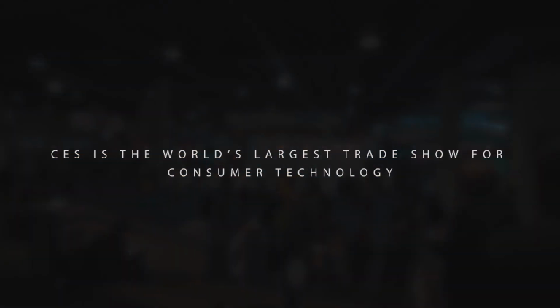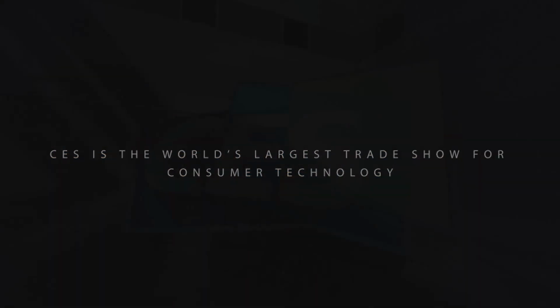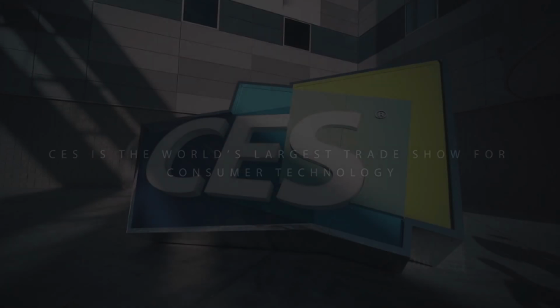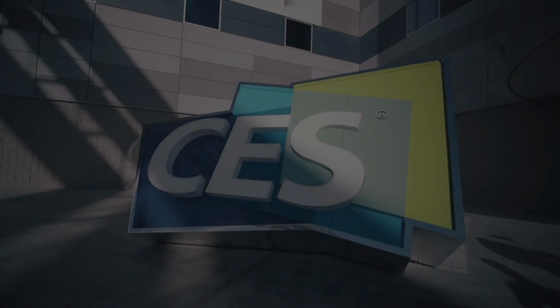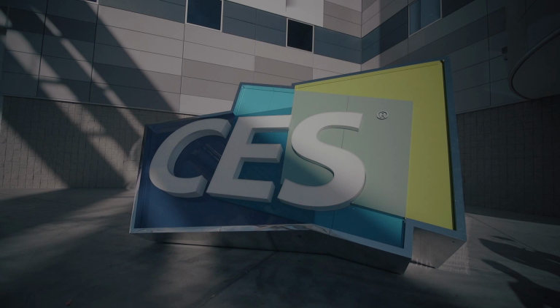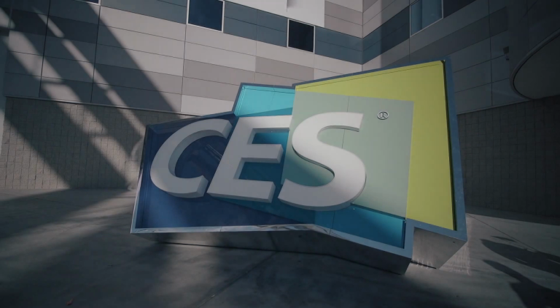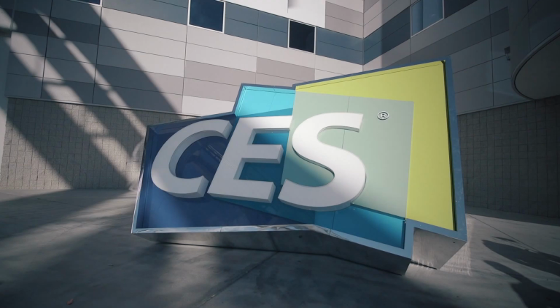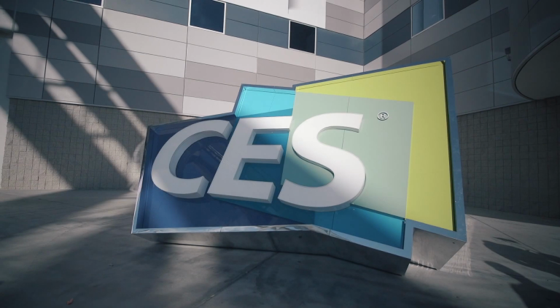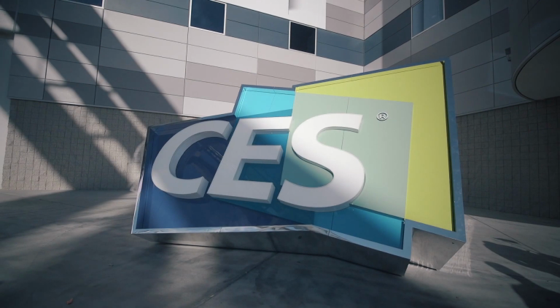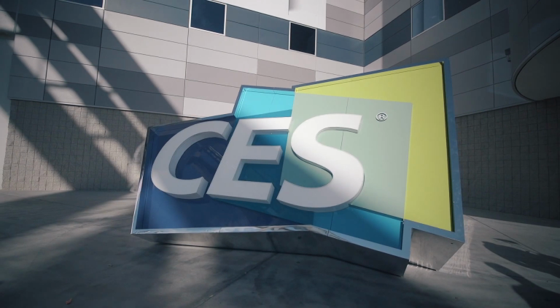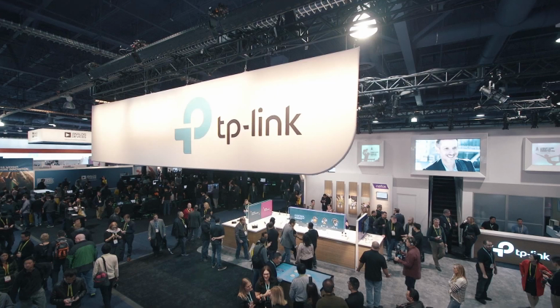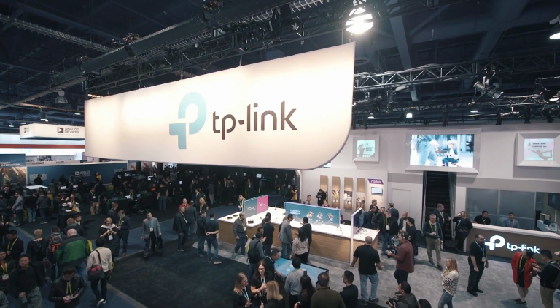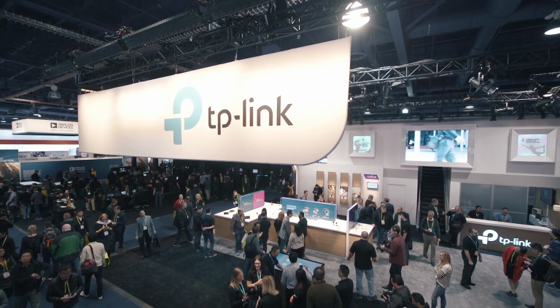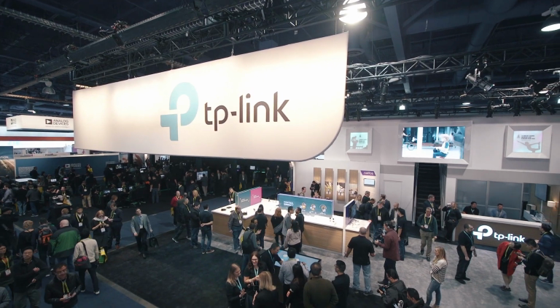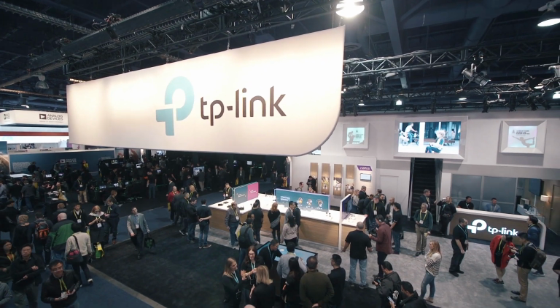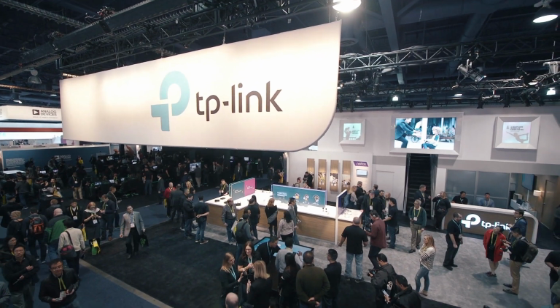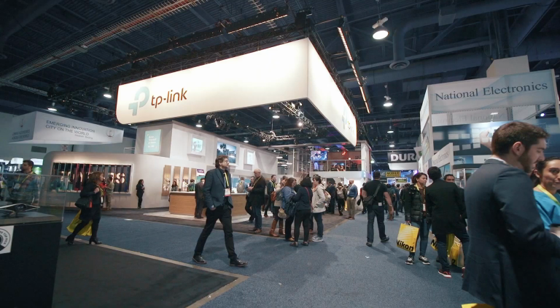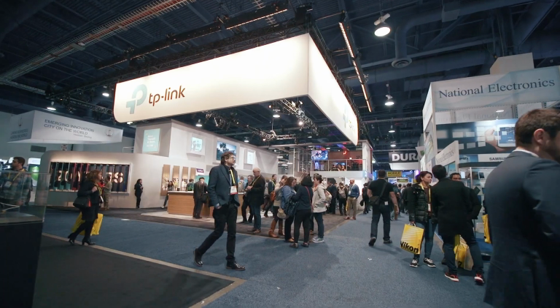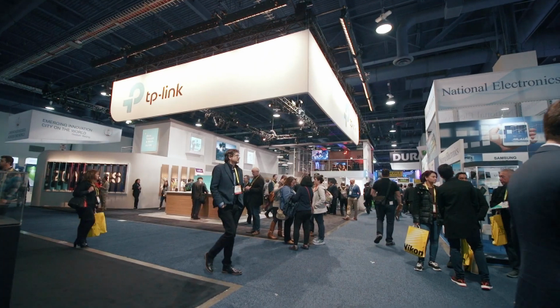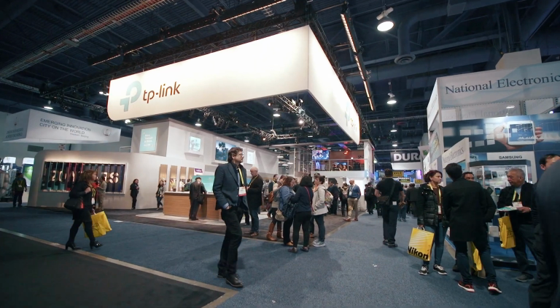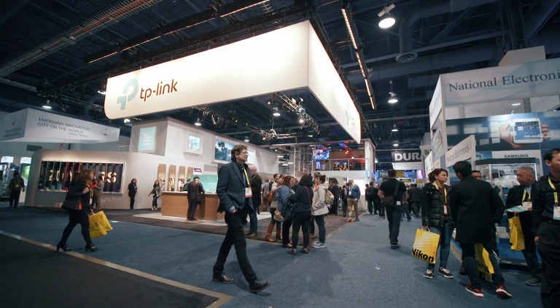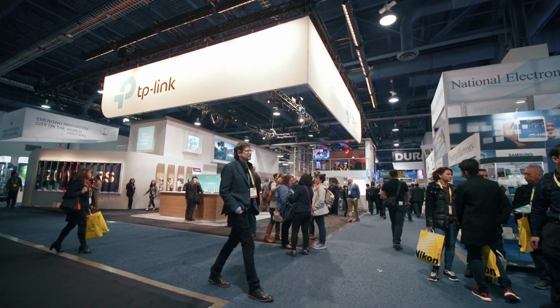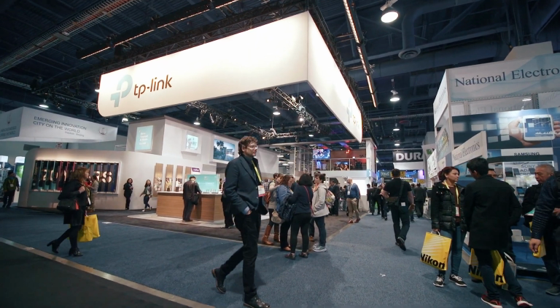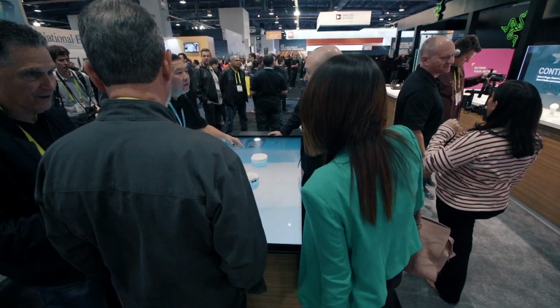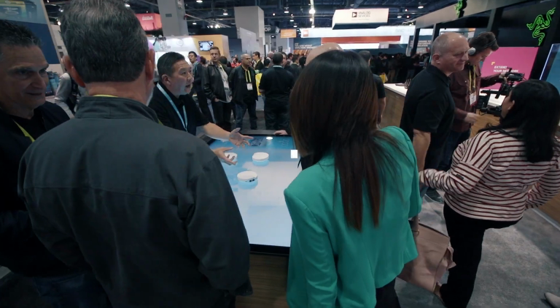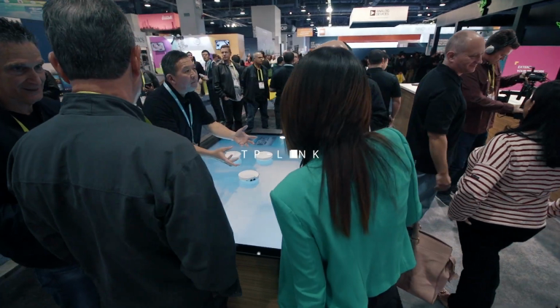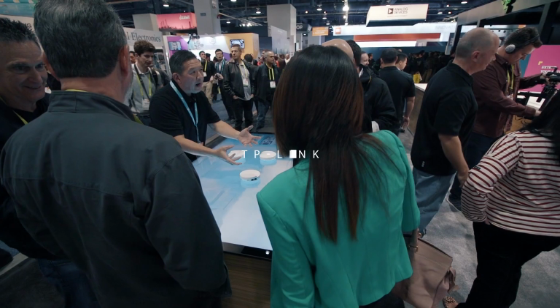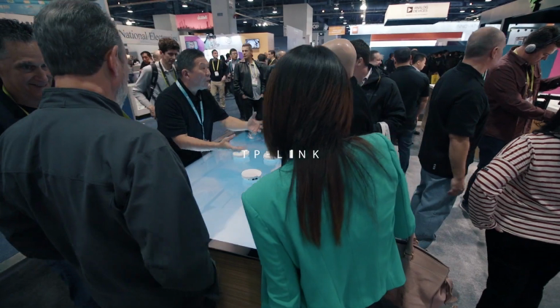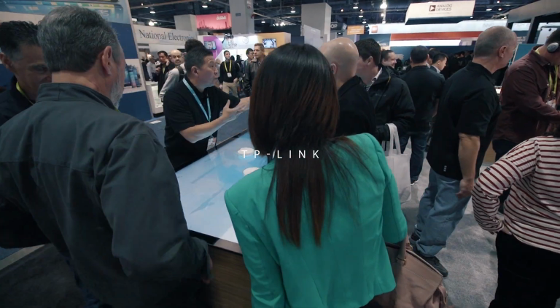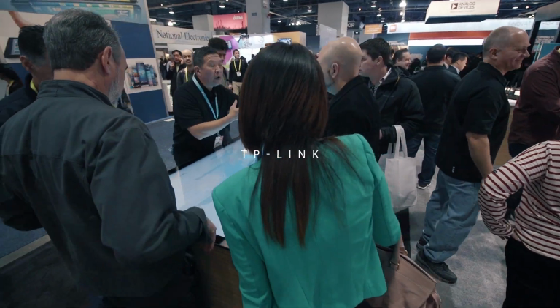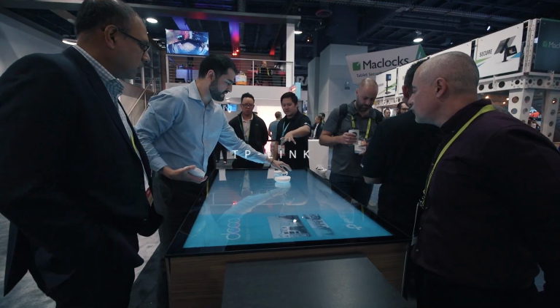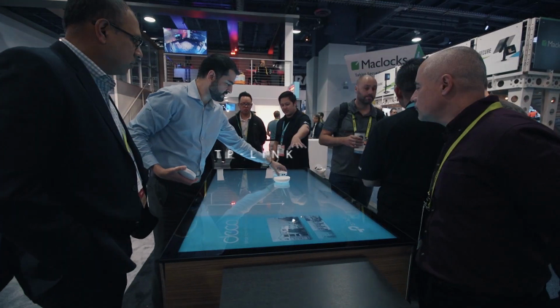CES is the Consumer Electronics Show. It's an opportunity for us to present our new hardware and our new offerings to the consumers.